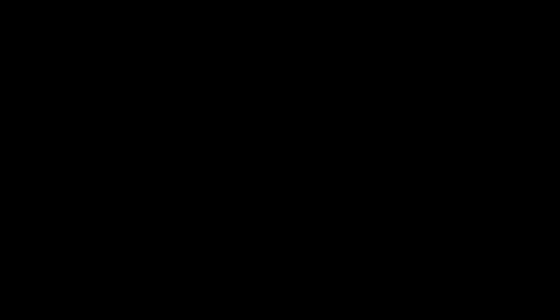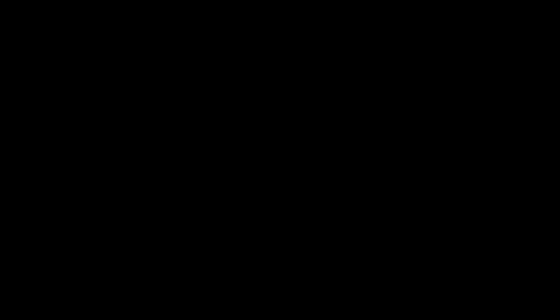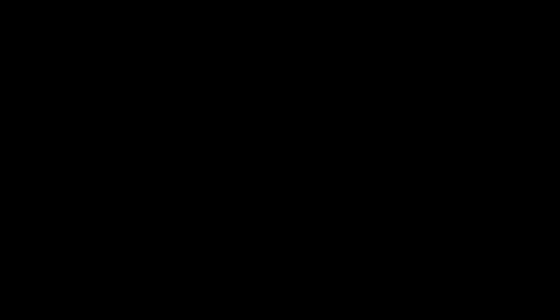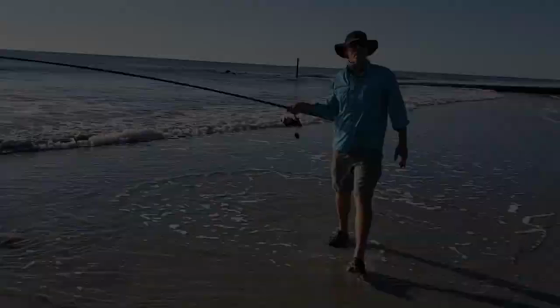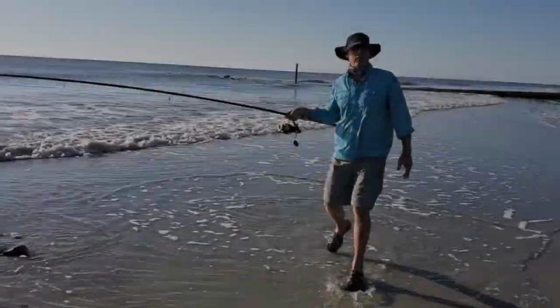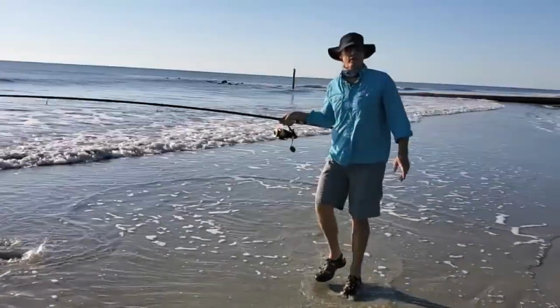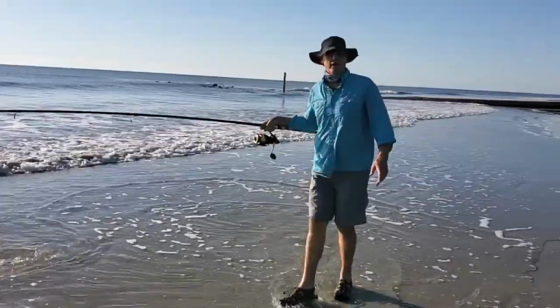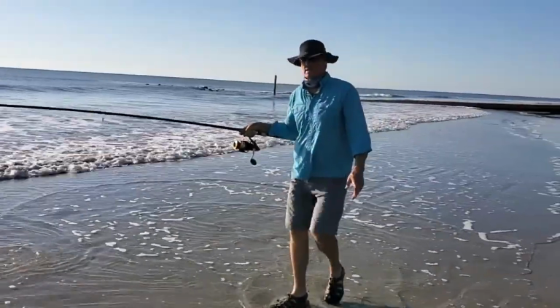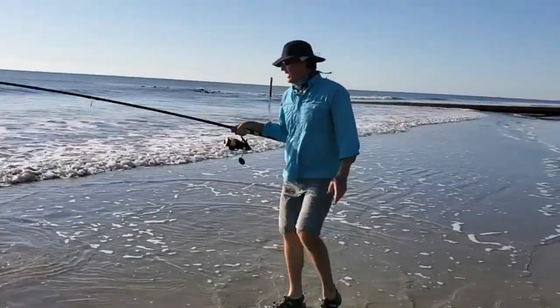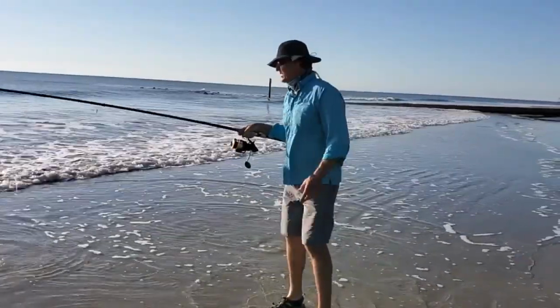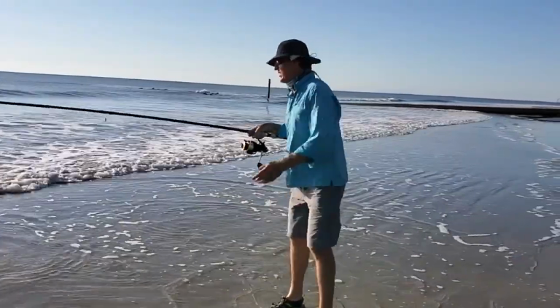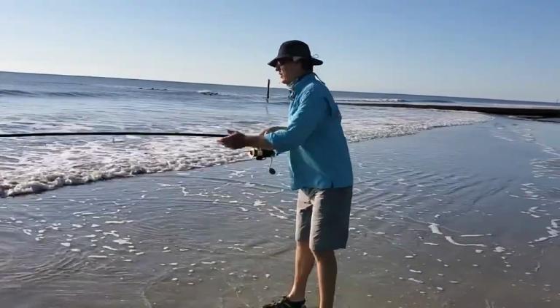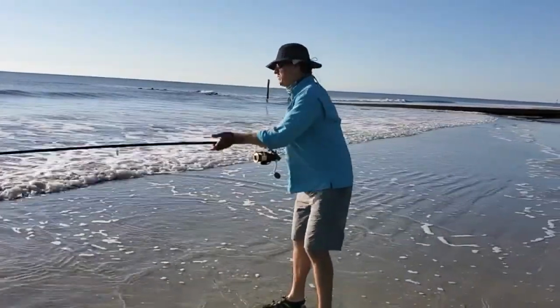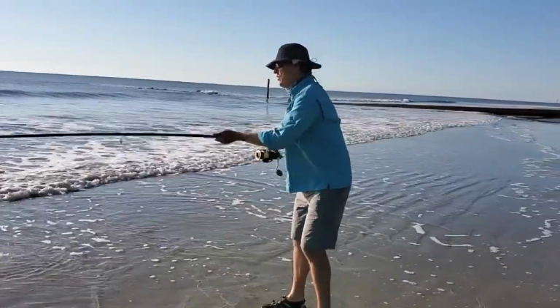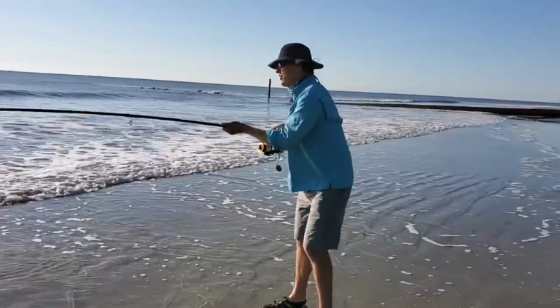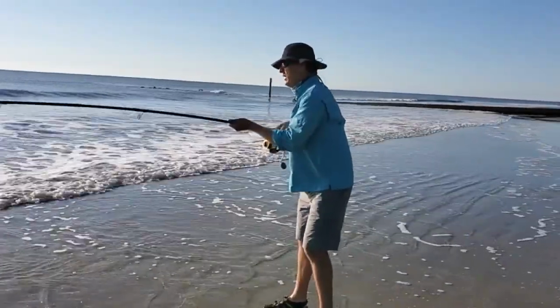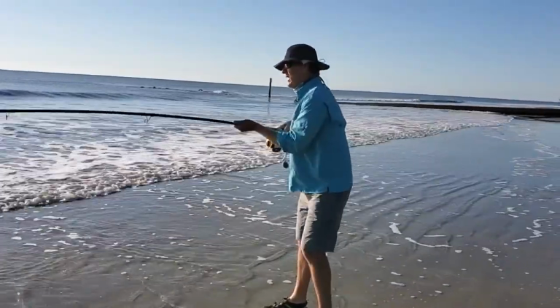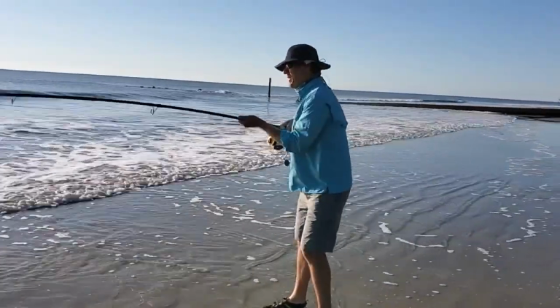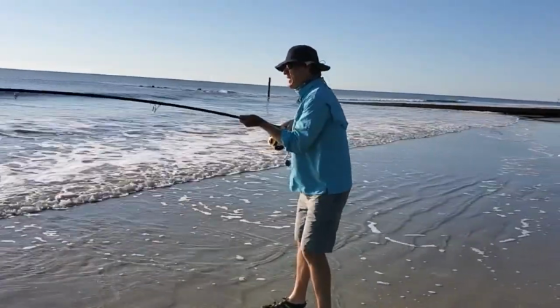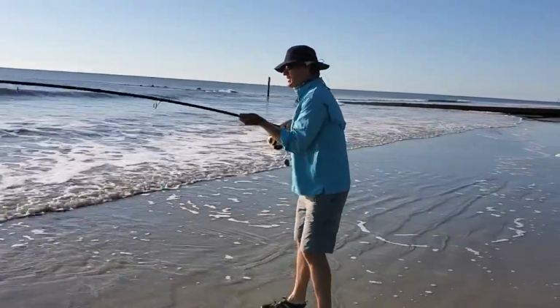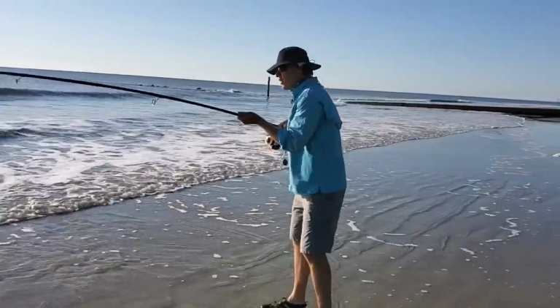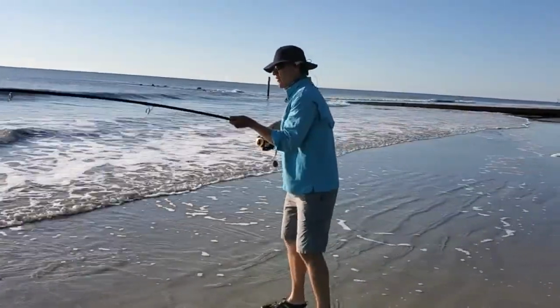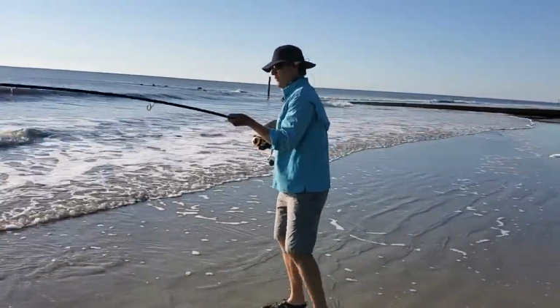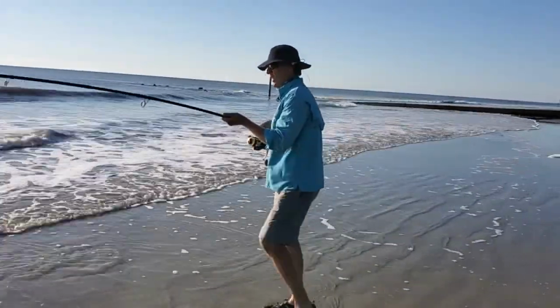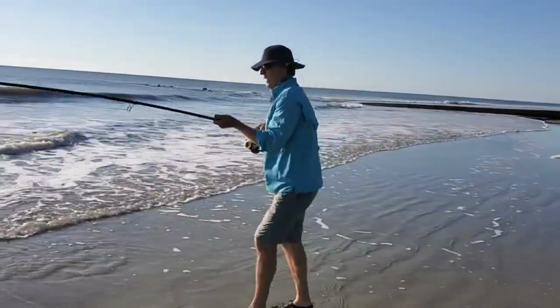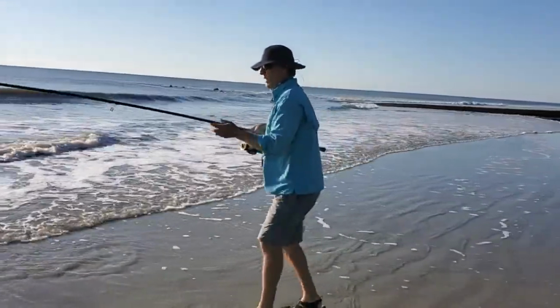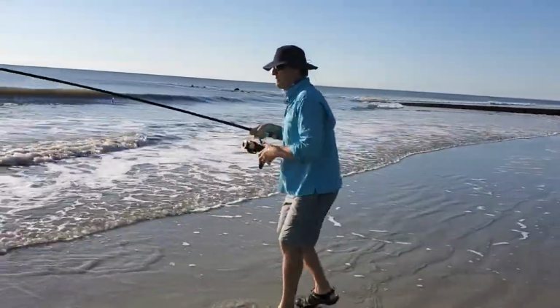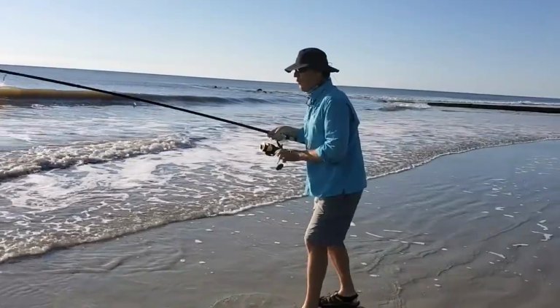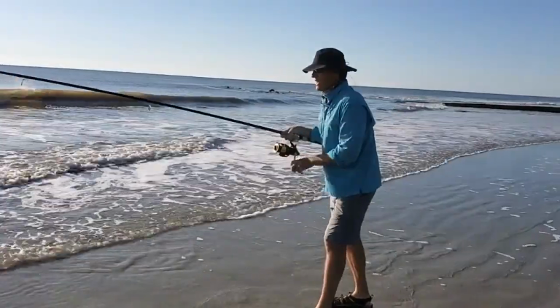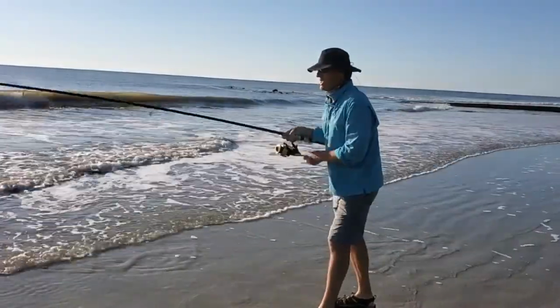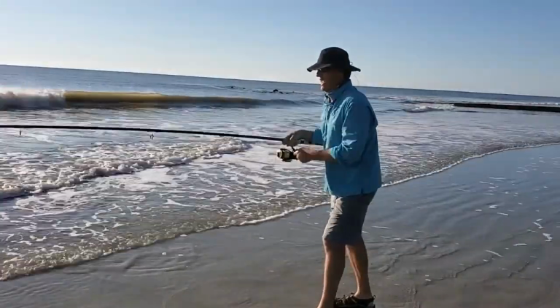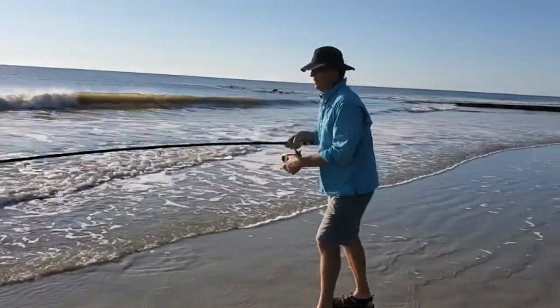This is one of the butterfly rays. It's either a smooth, maybe a smooth butterfly ray, but what a neat animal.